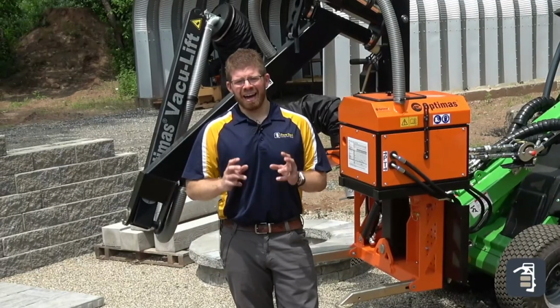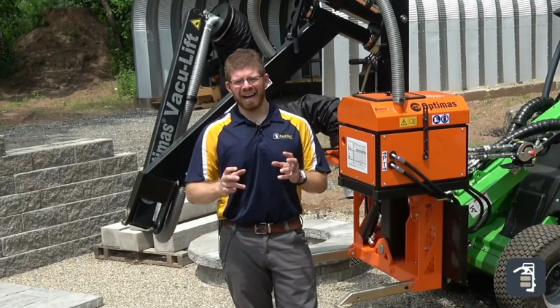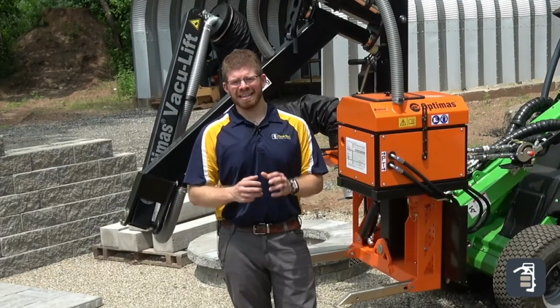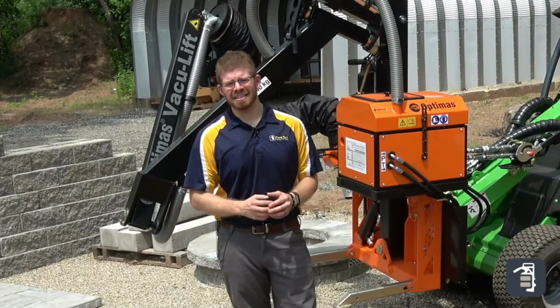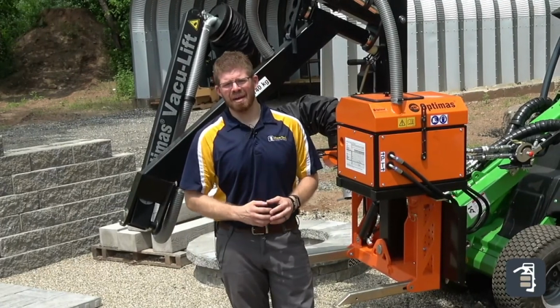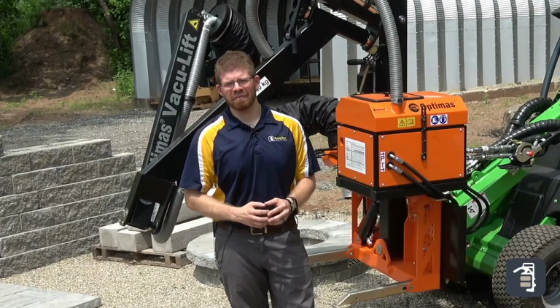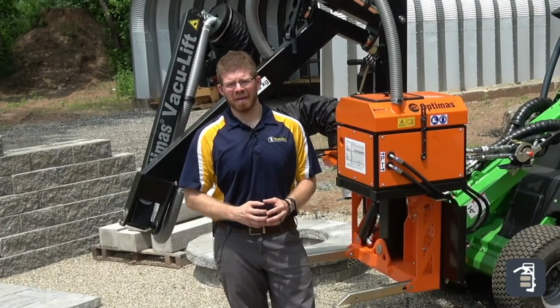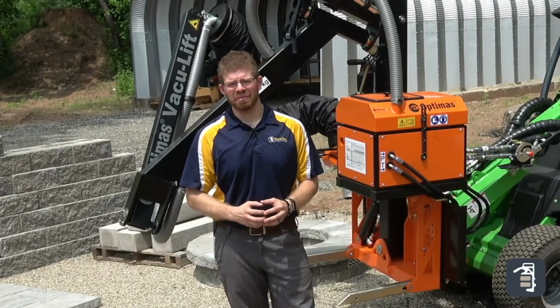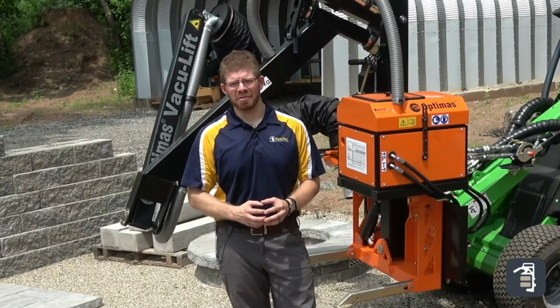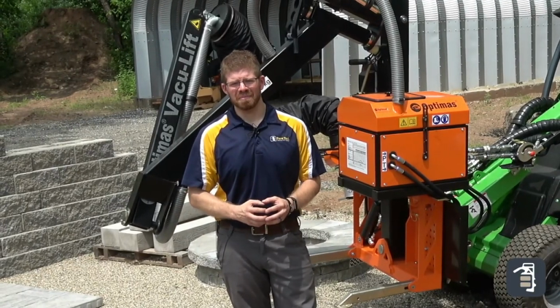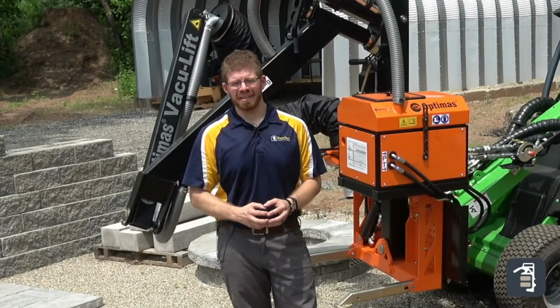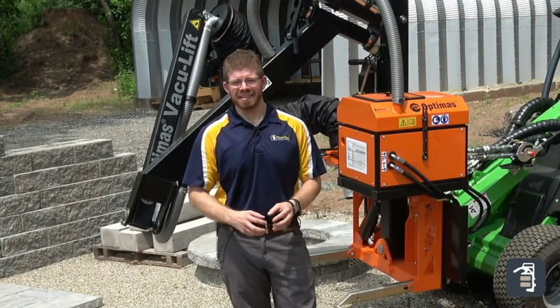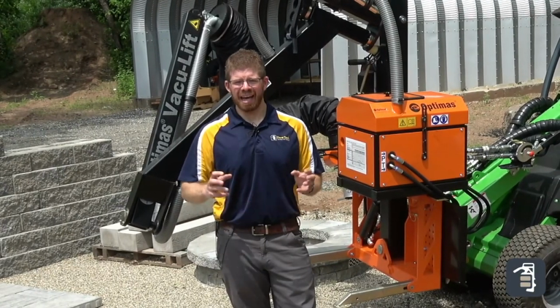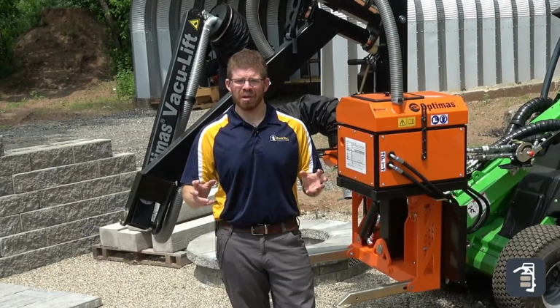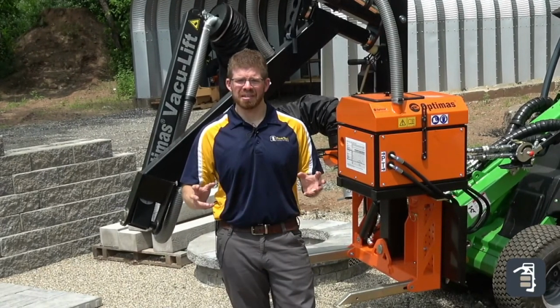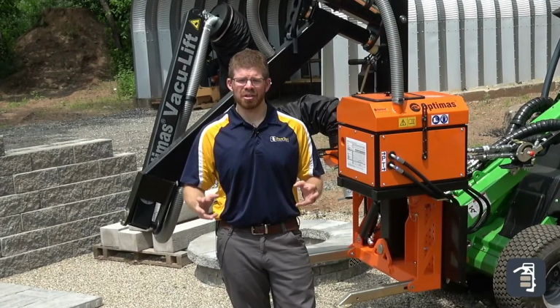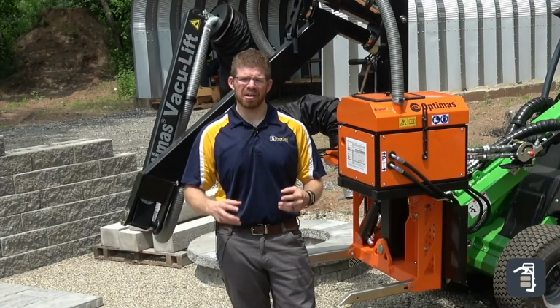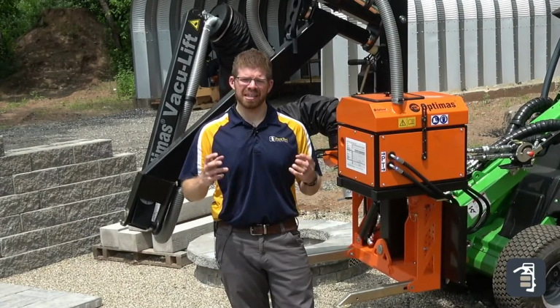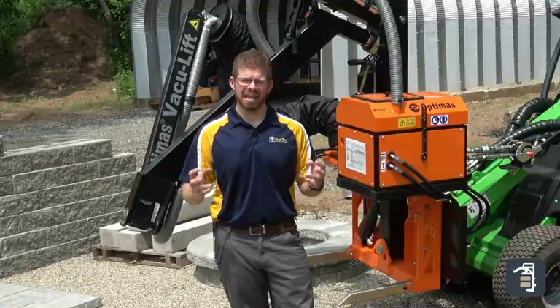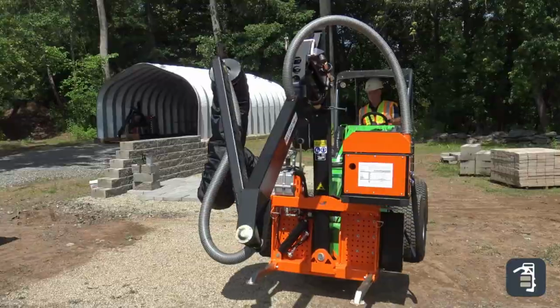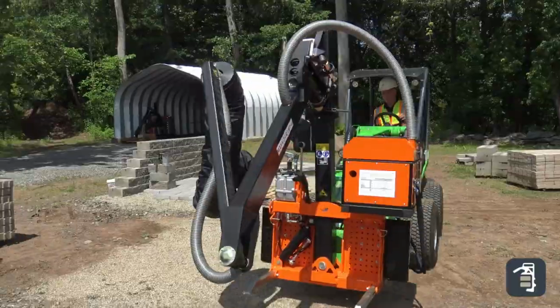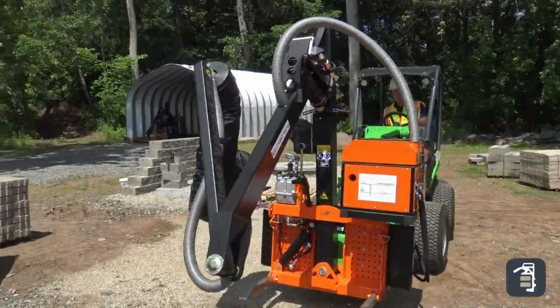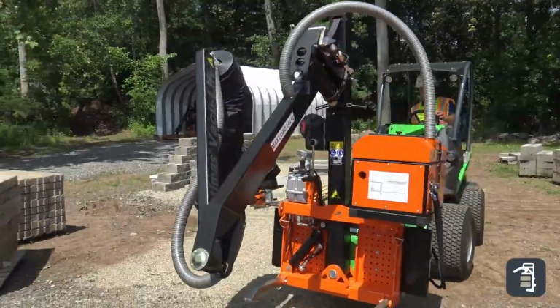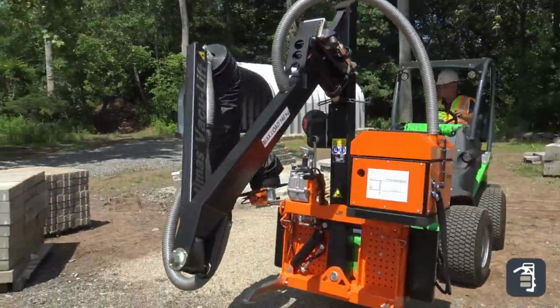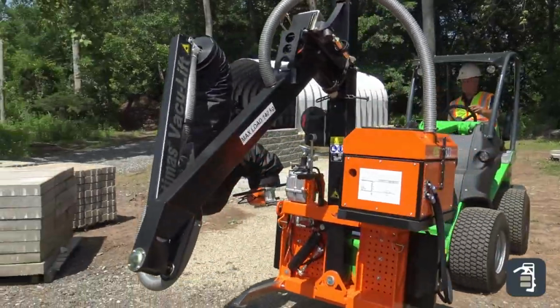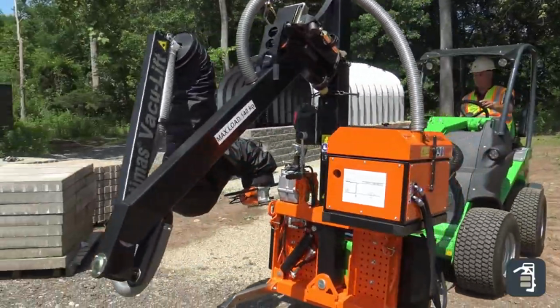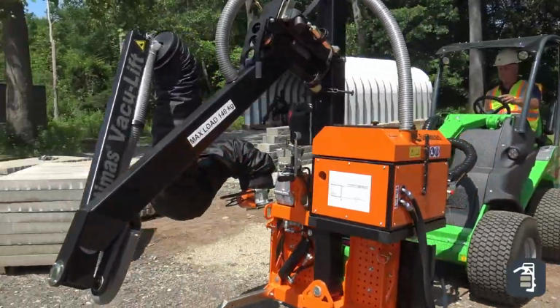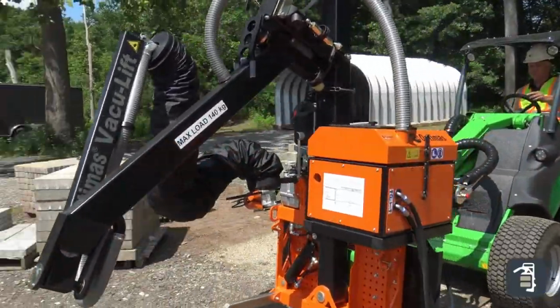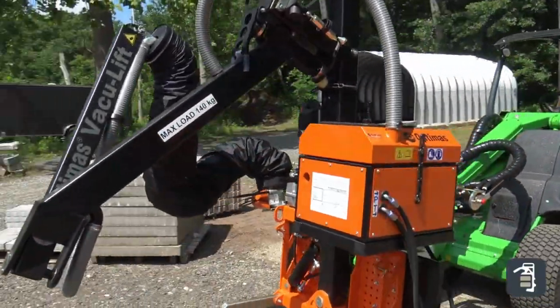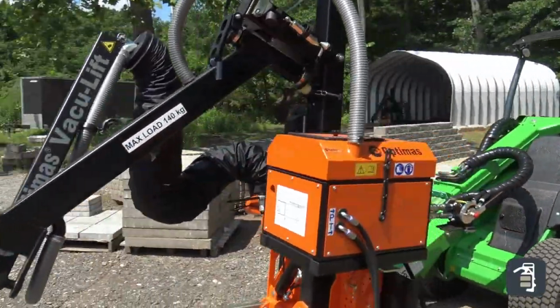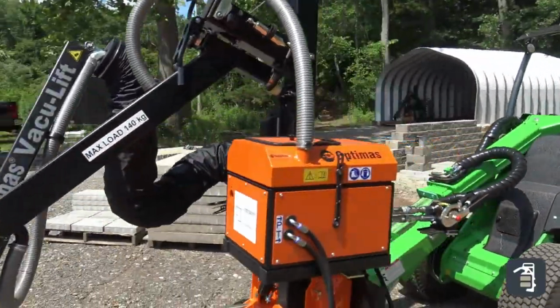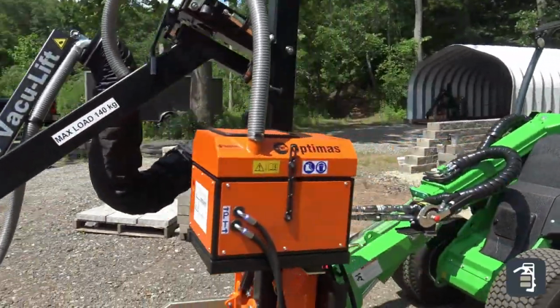Hi, this is Simon from PaveTool. Today I want to talk to you about an exciting new product that we have: the Vacuum Lift Mini.